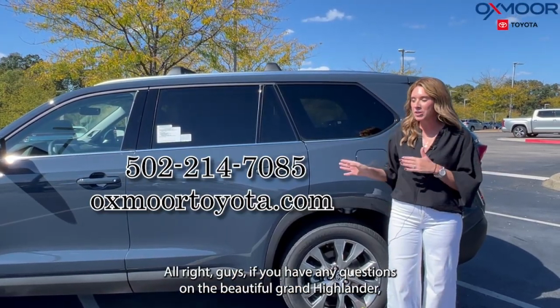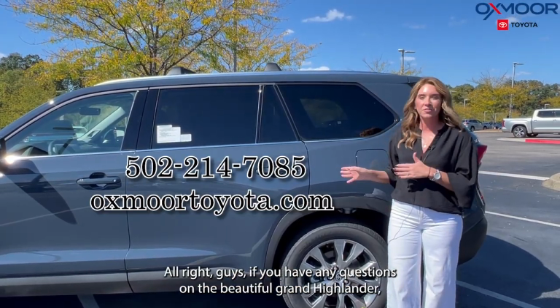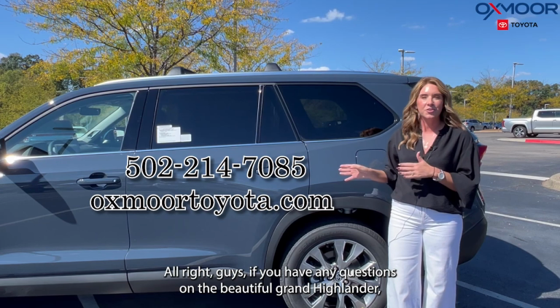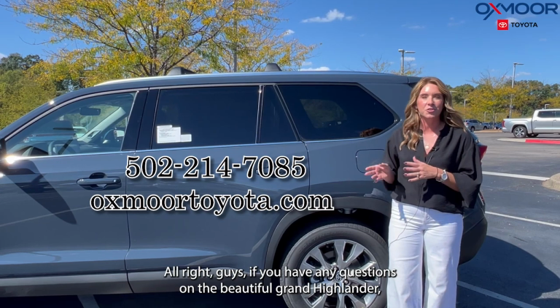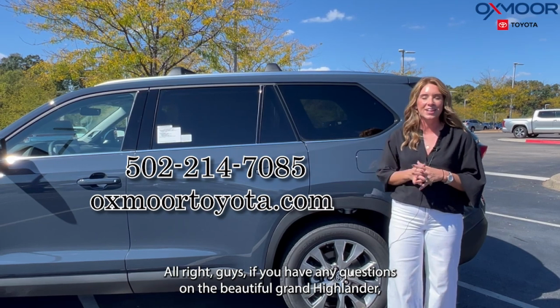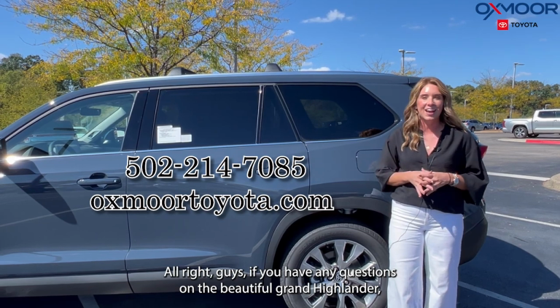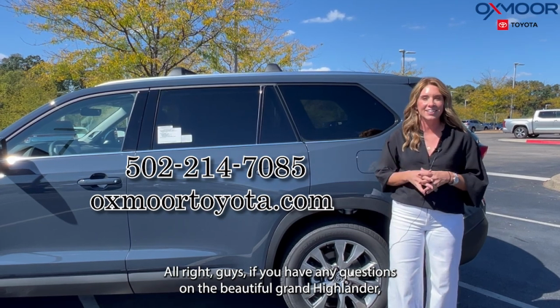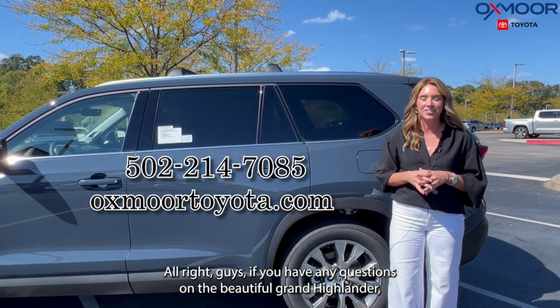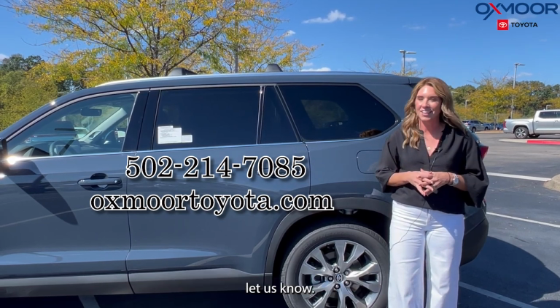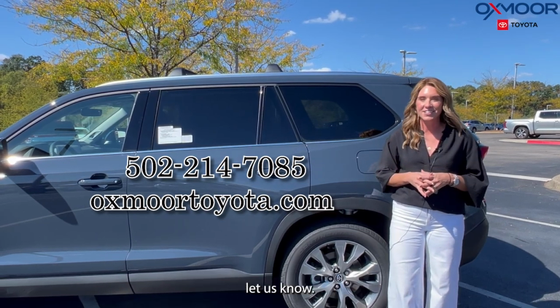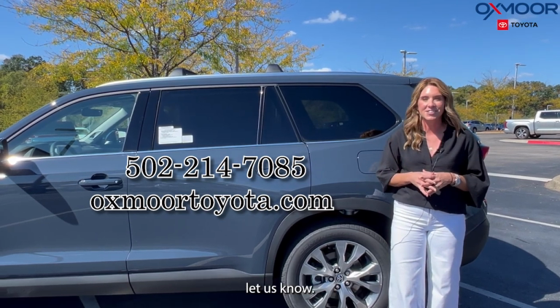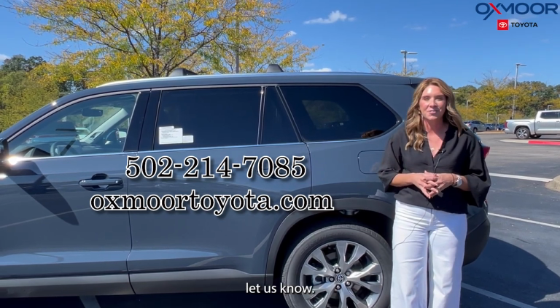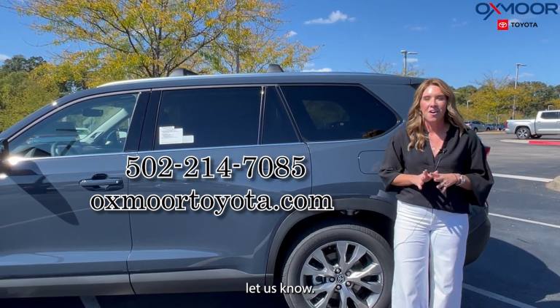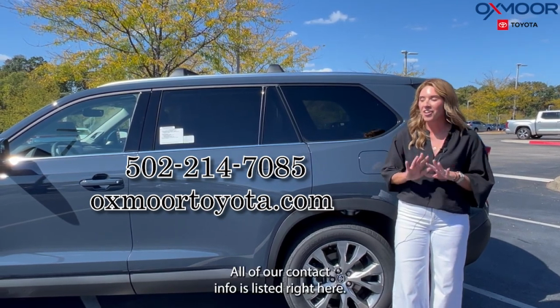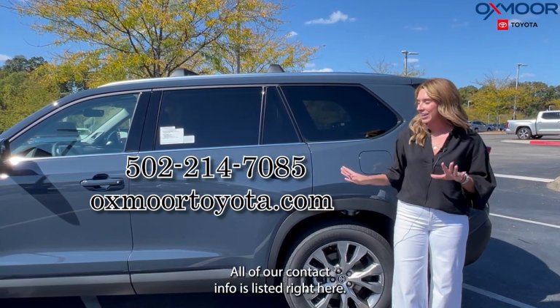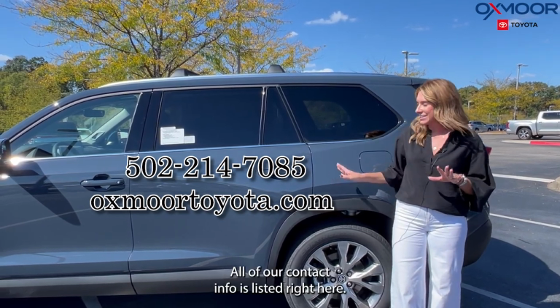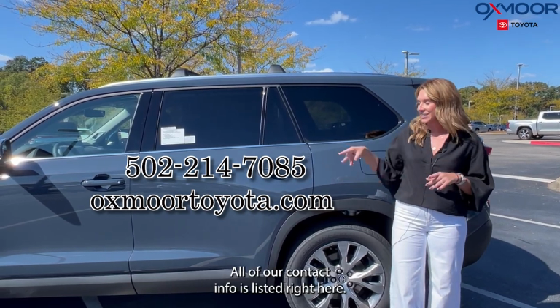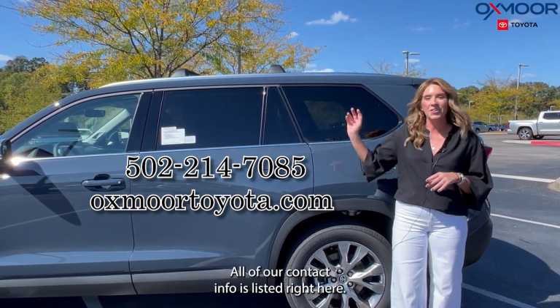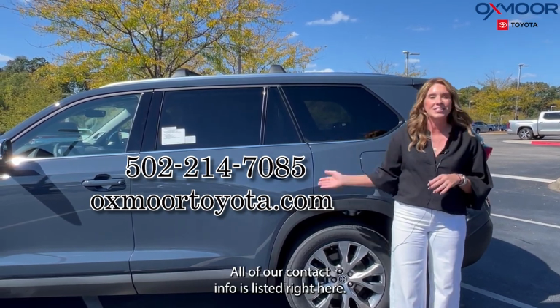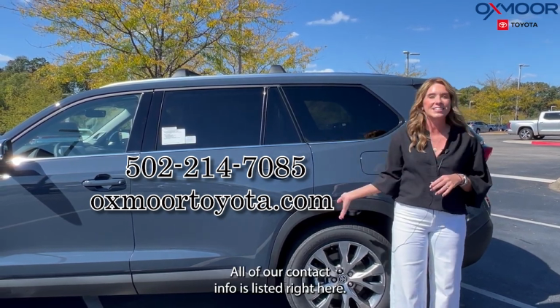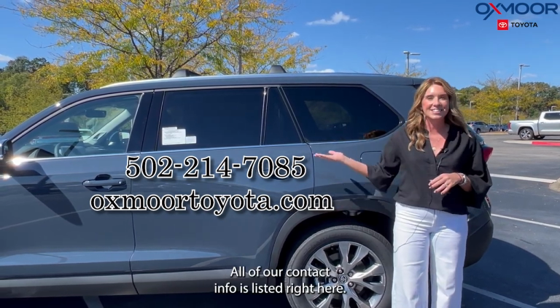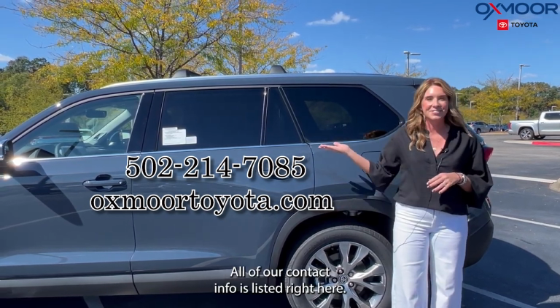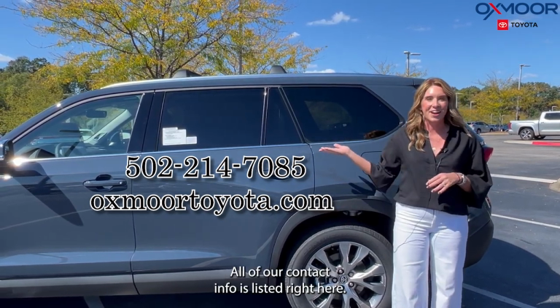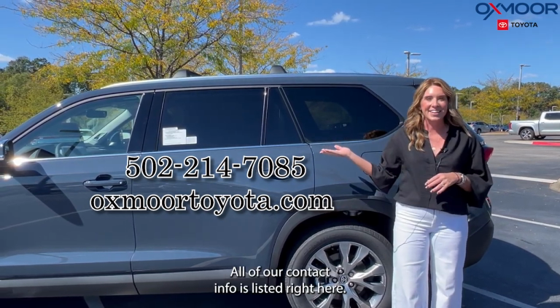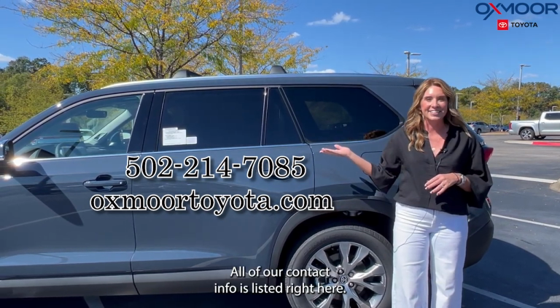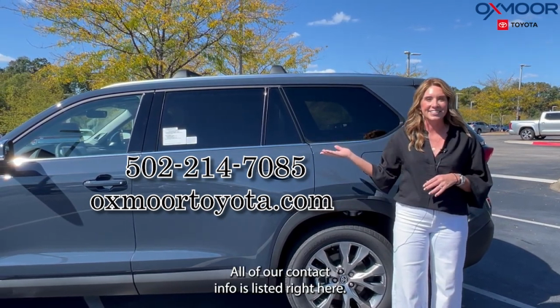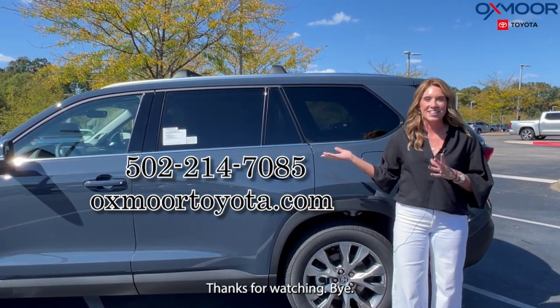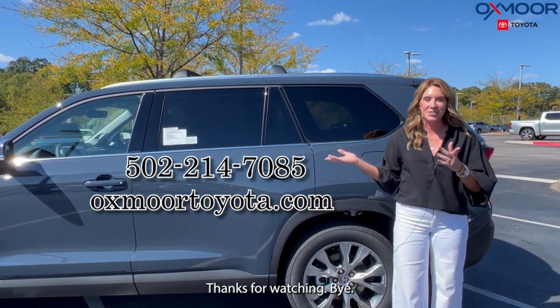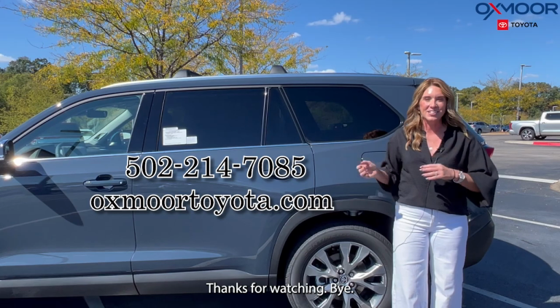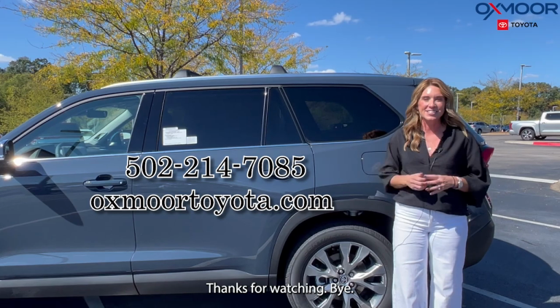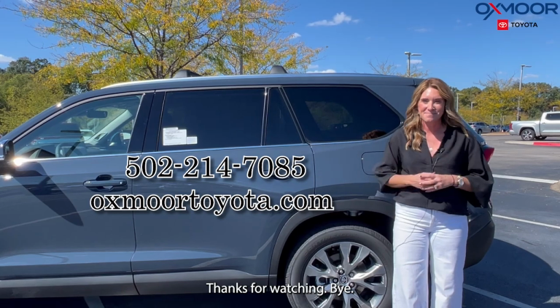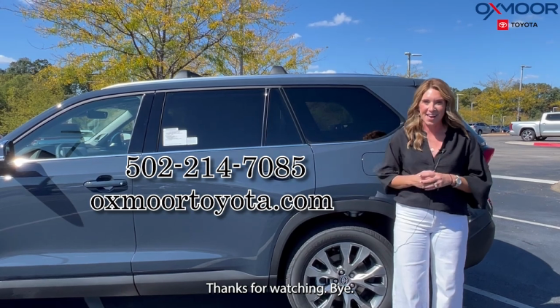If you have any questions on the Grand Highlander, let us know — all of our contact info is listed right here. Thanks for watching, bye!